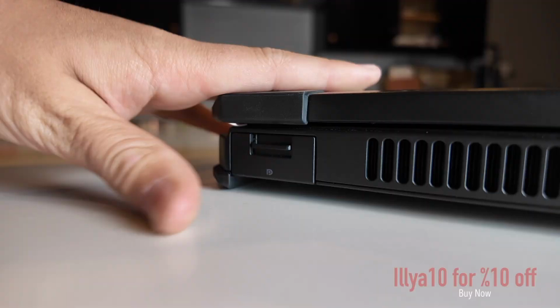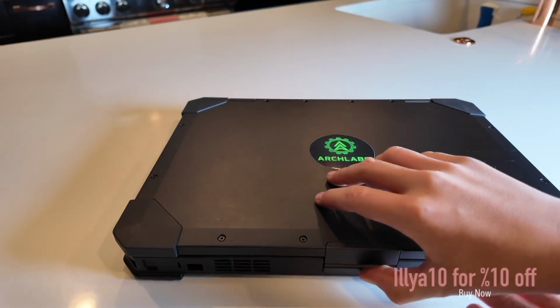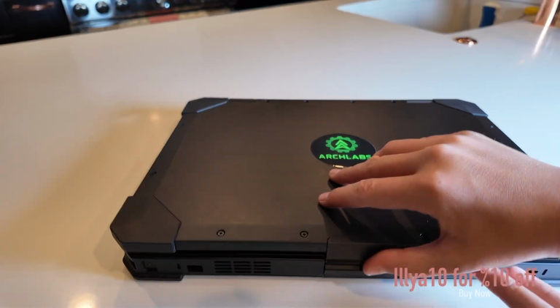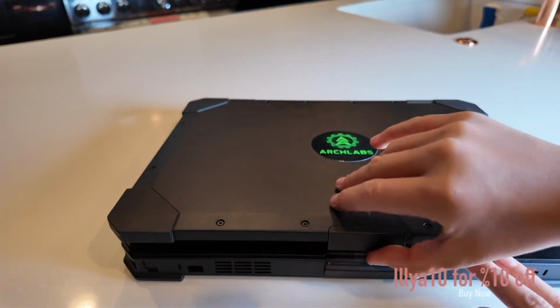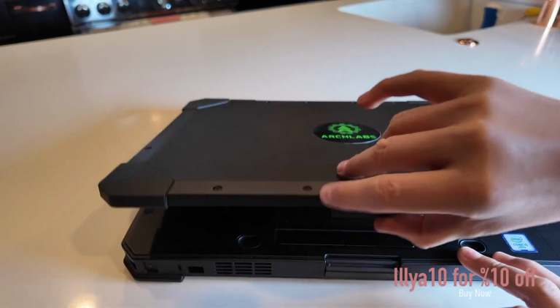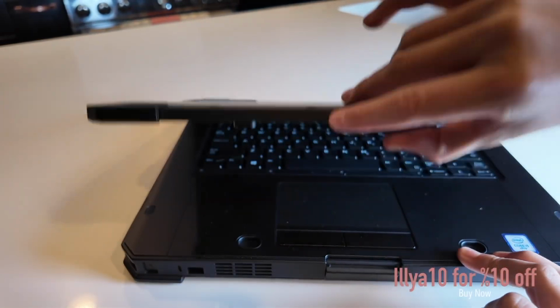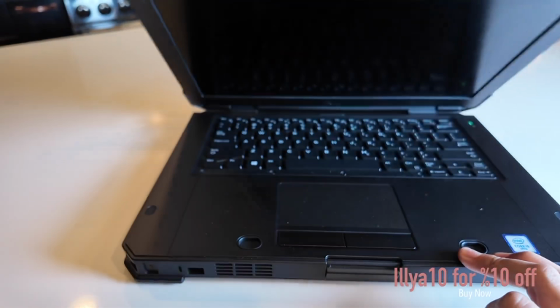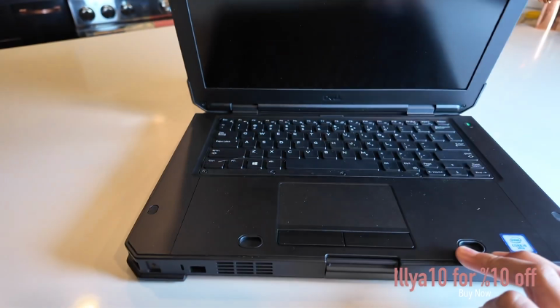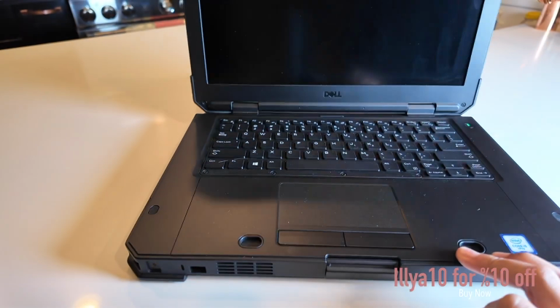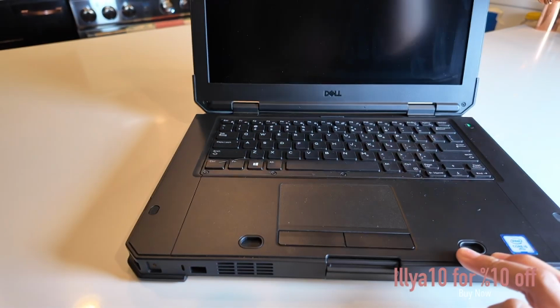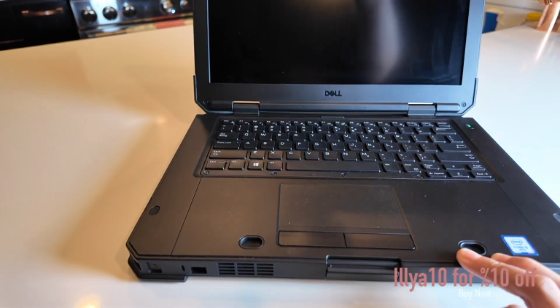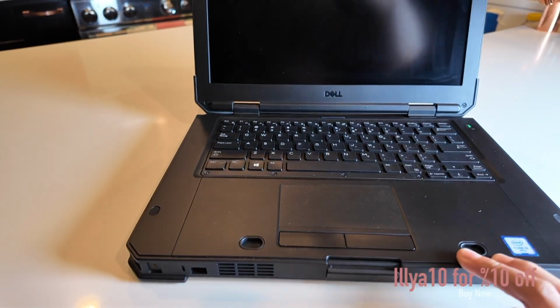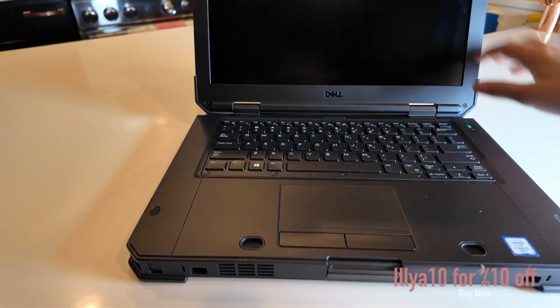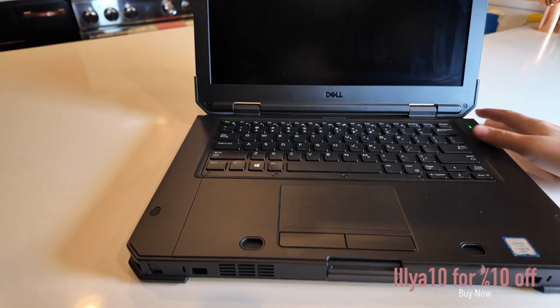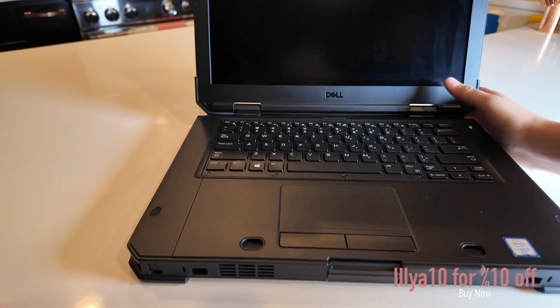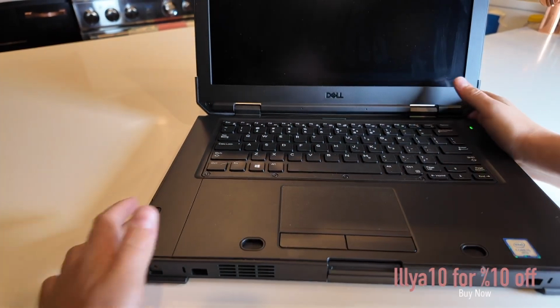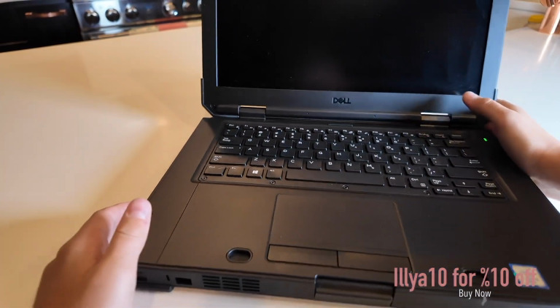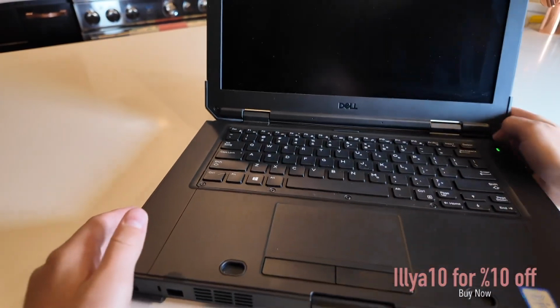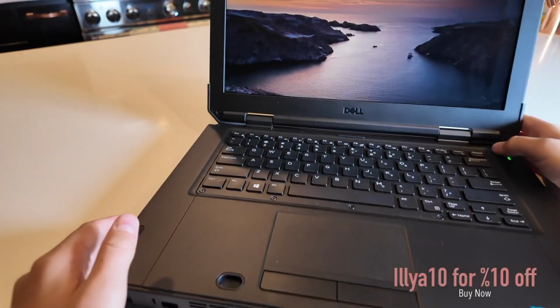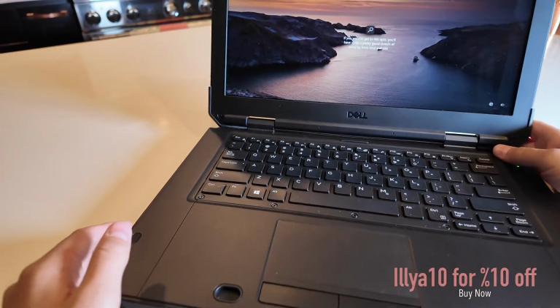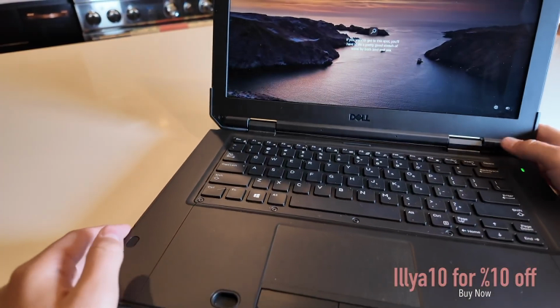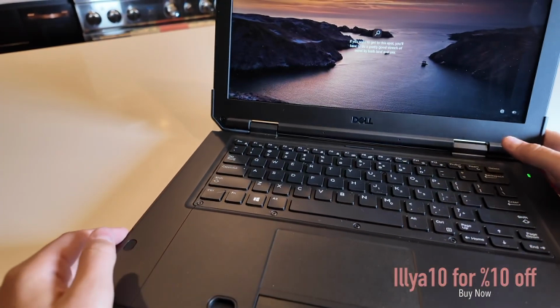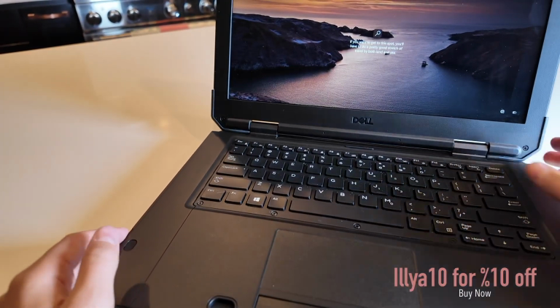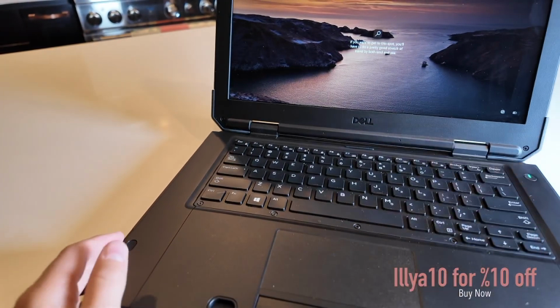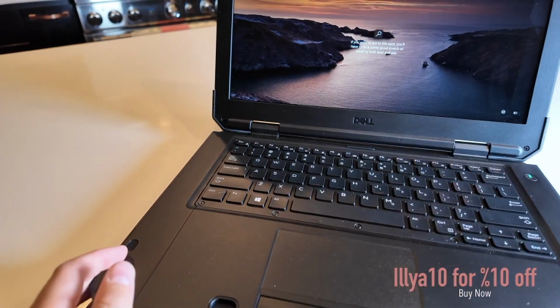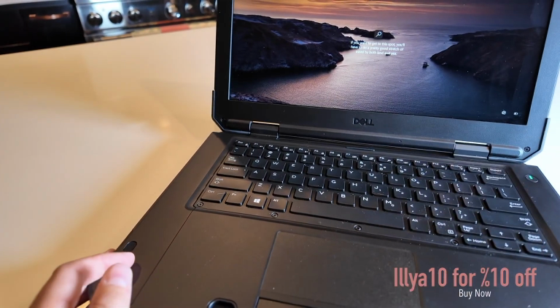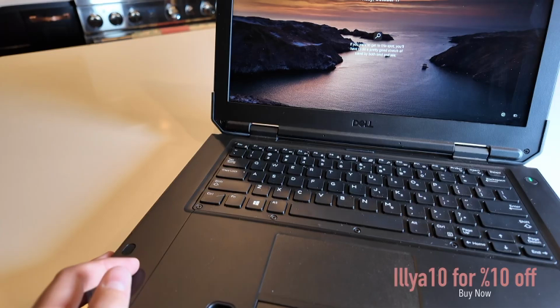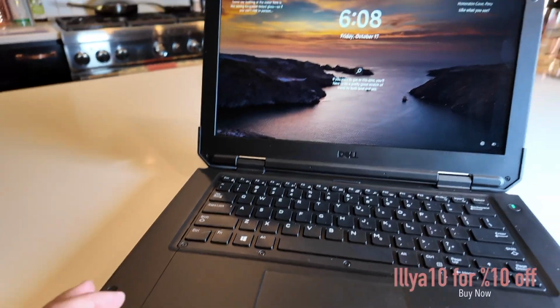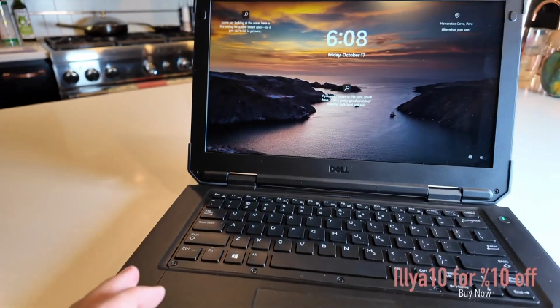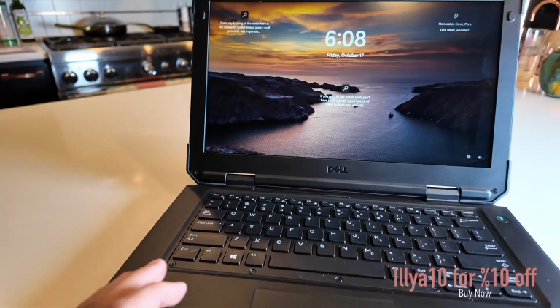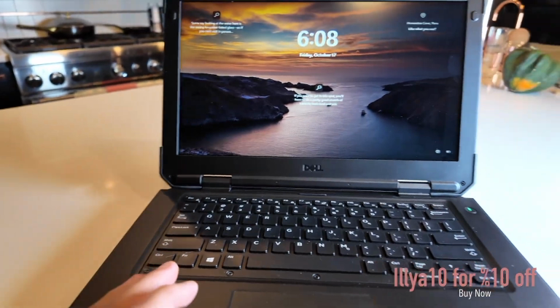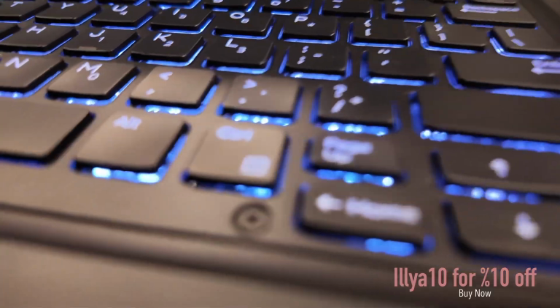The hot-swappable batteries are pretty cool. It's heavier than normal laptops, built like a brick, and perfect for hackers.